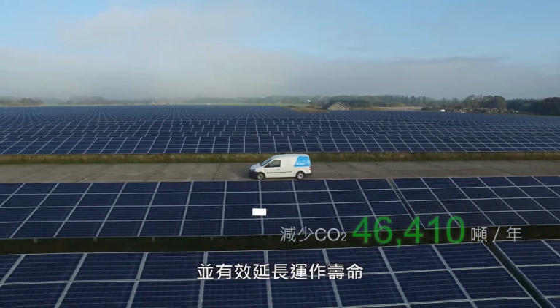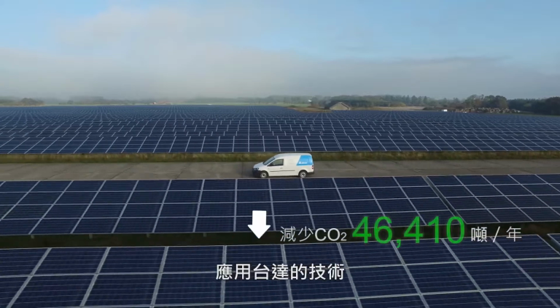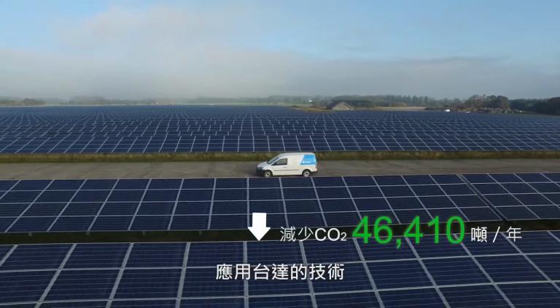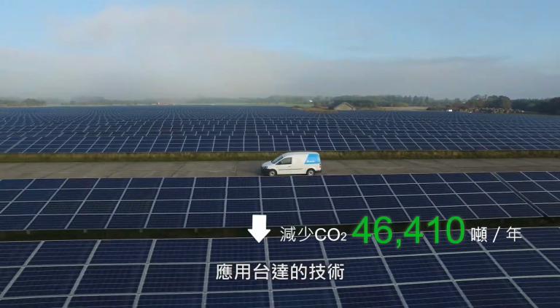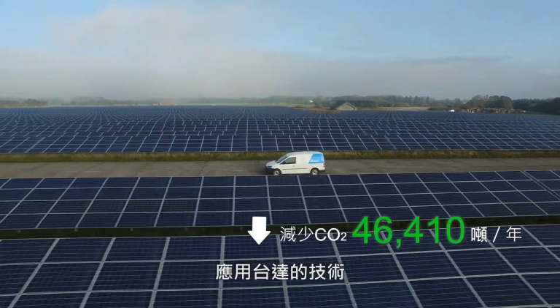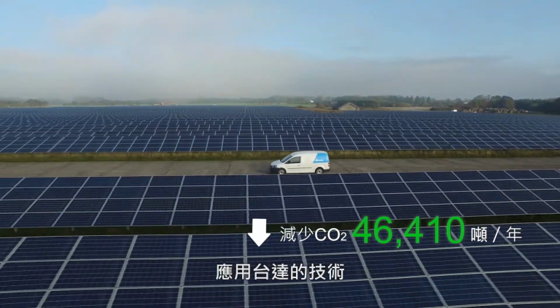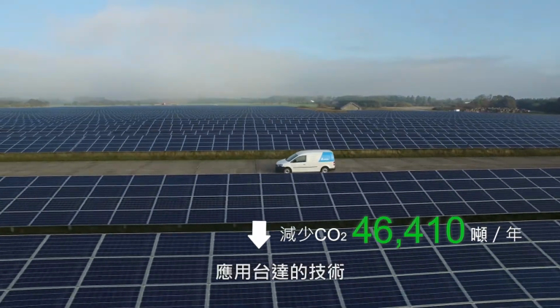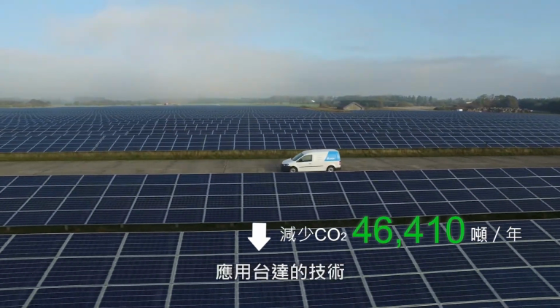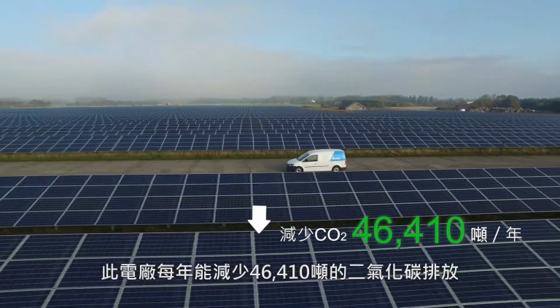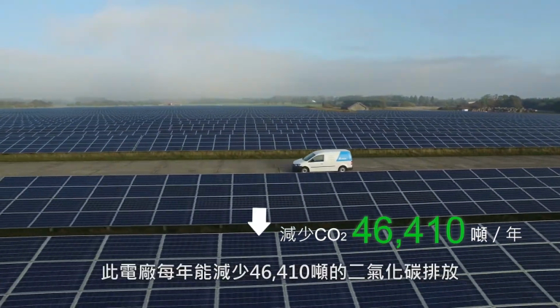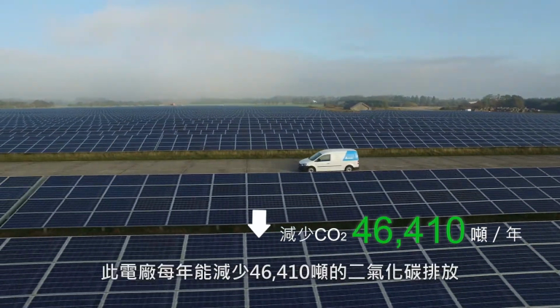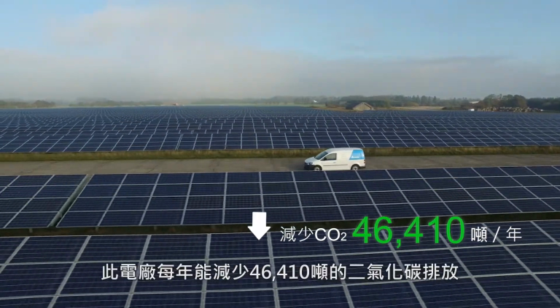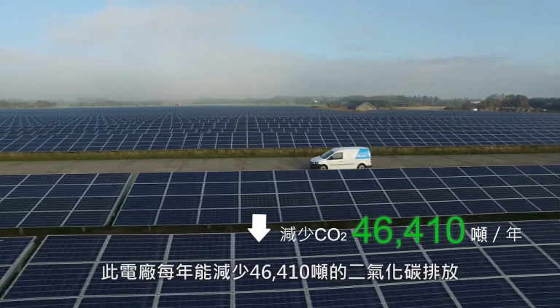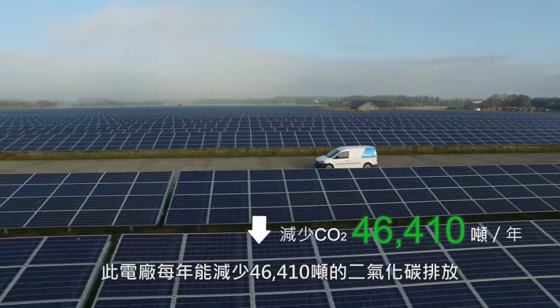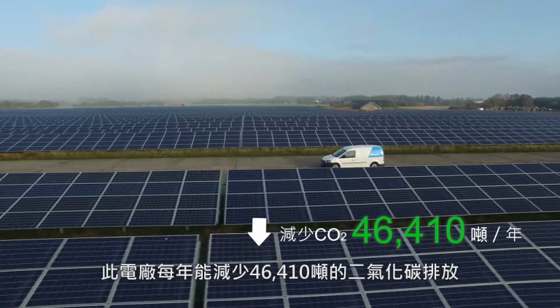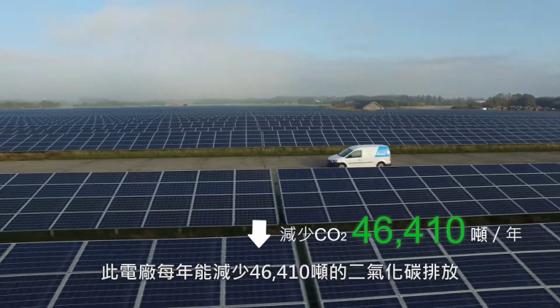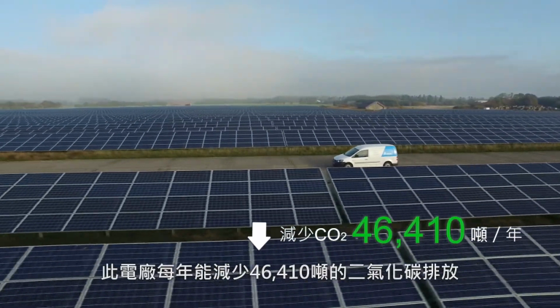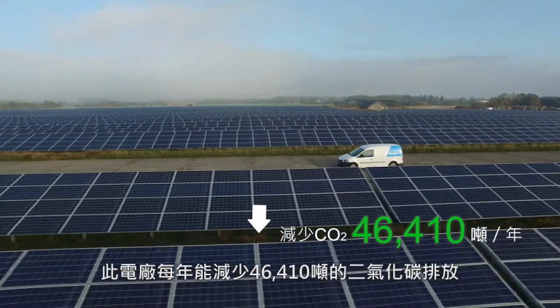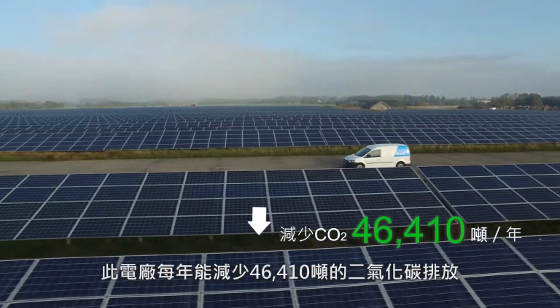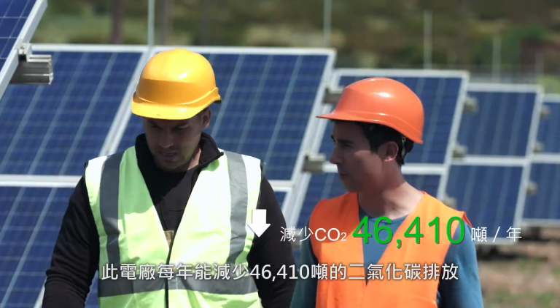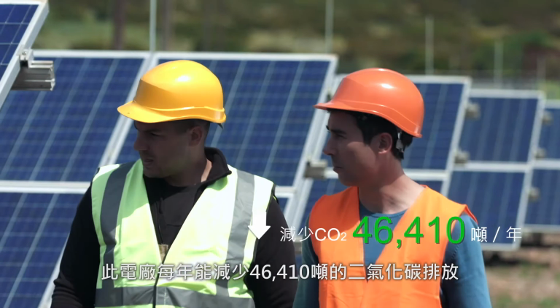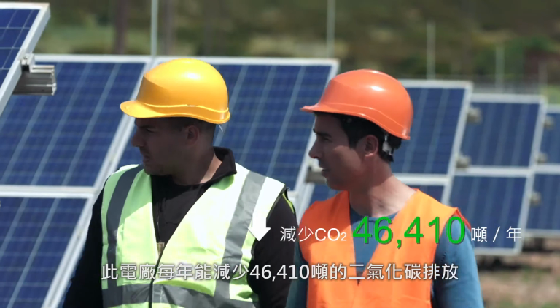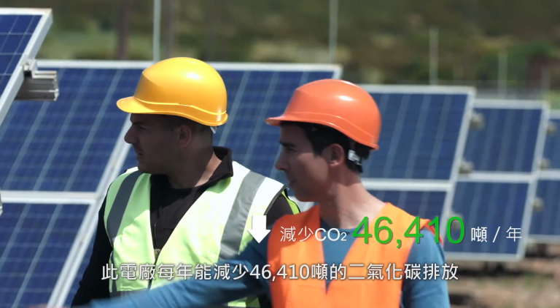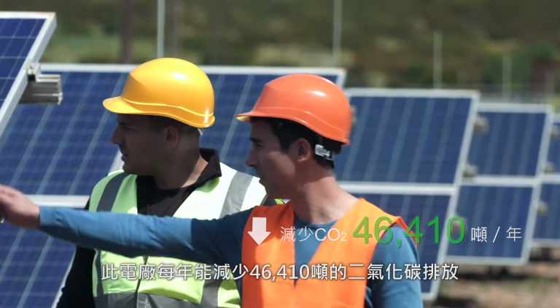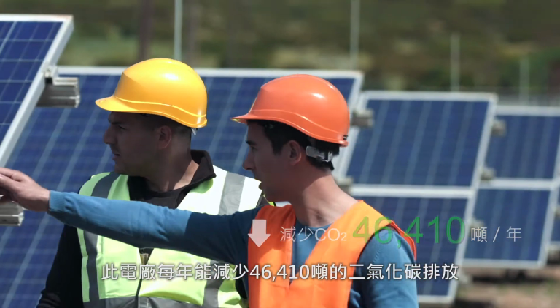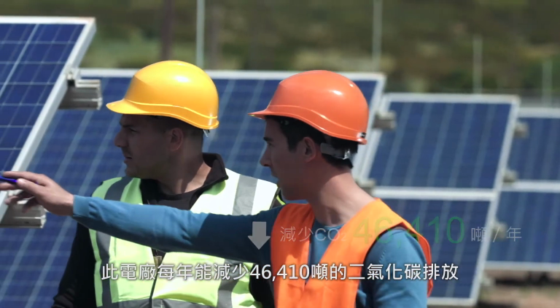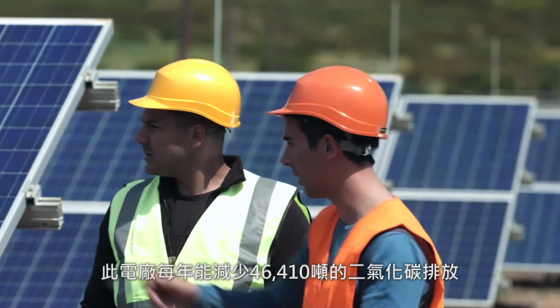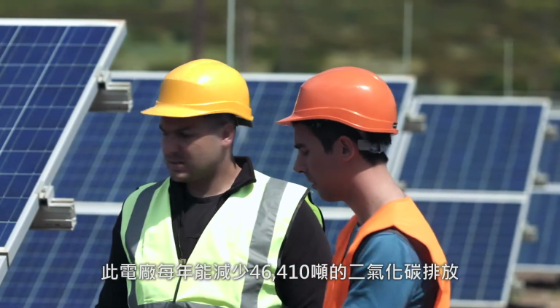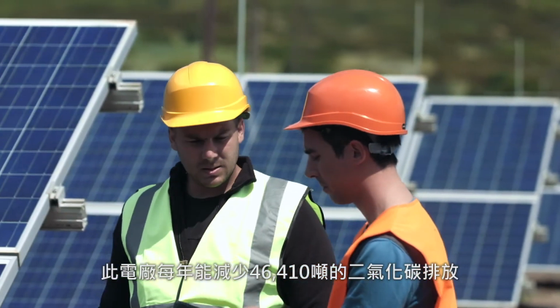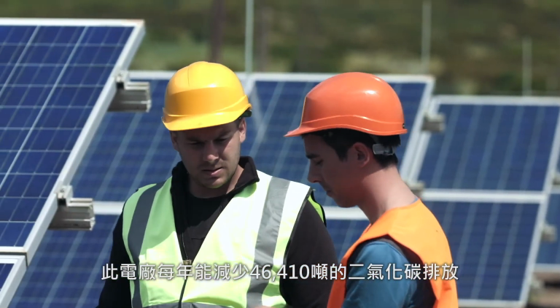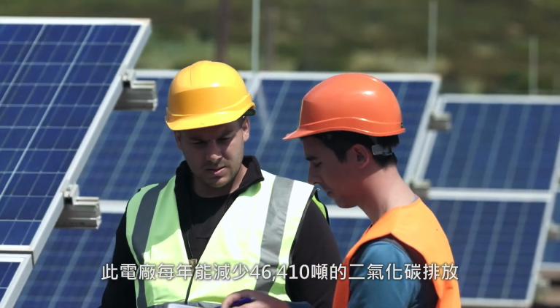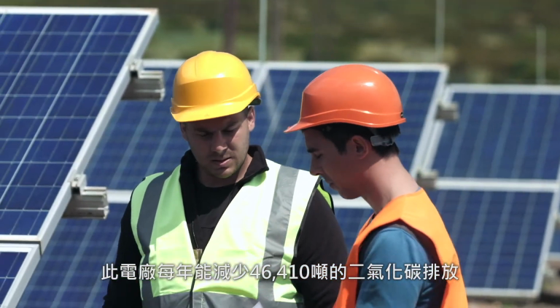The solar installations prevent 46,410 tons of carbon dioxide emissions annually into the atmosphere.